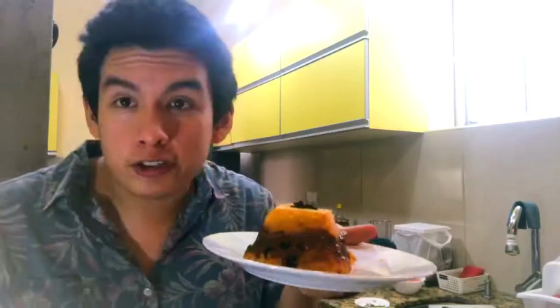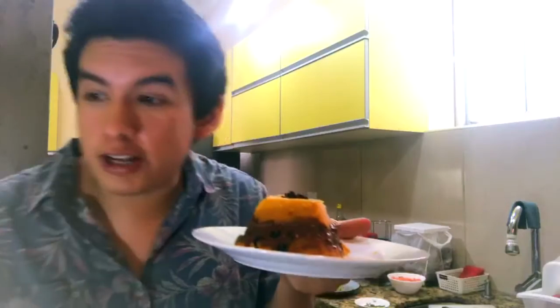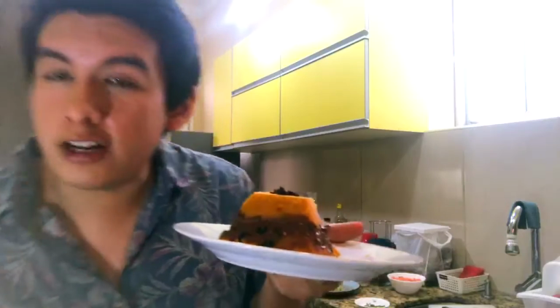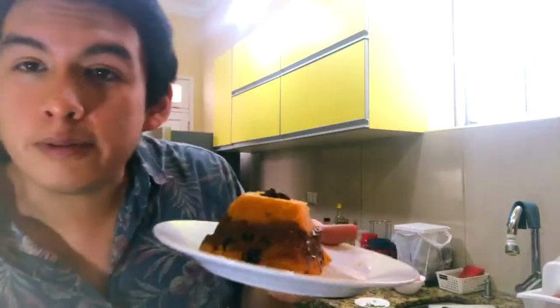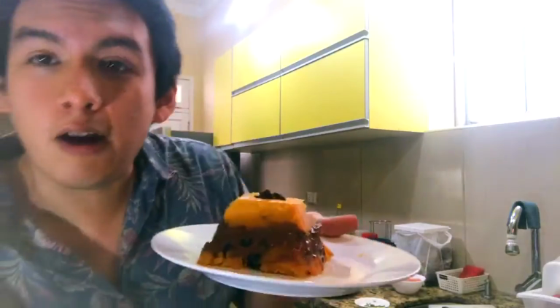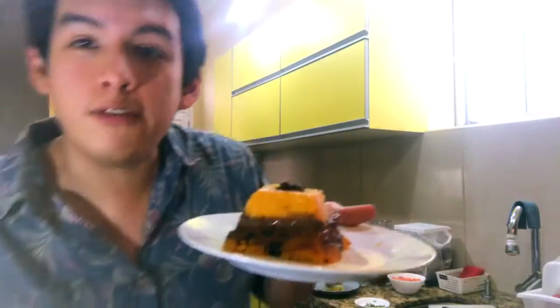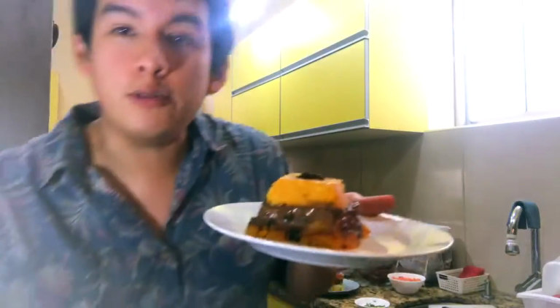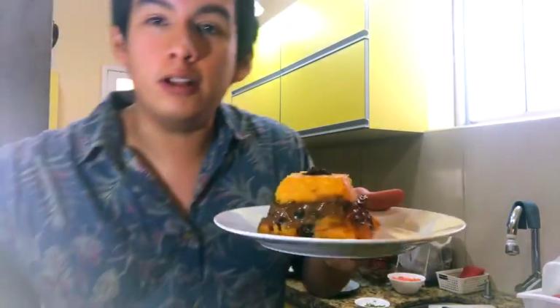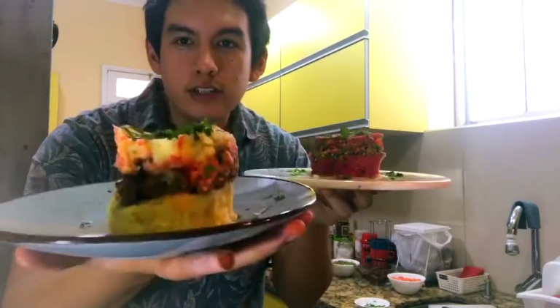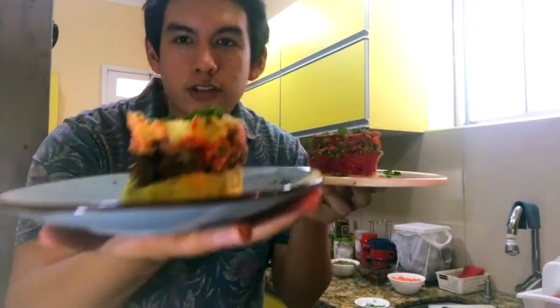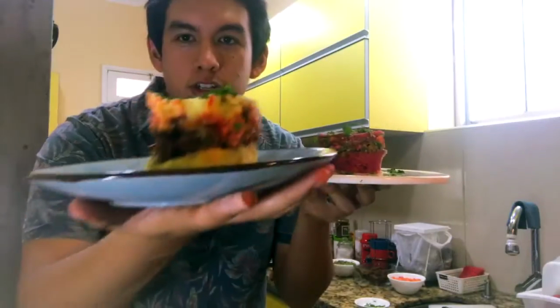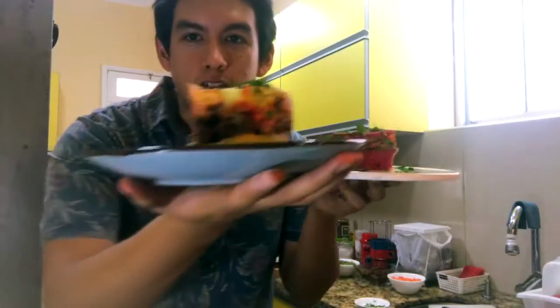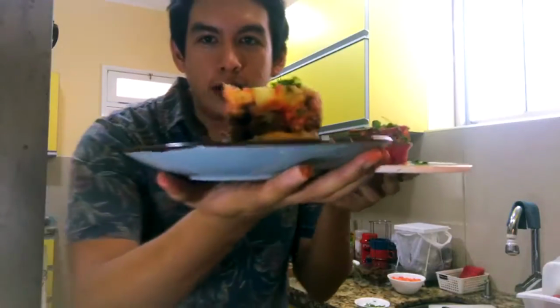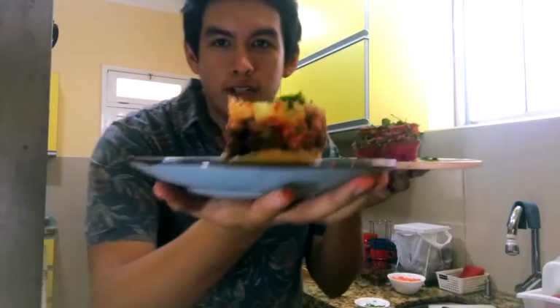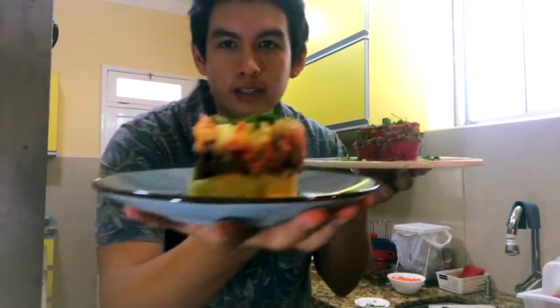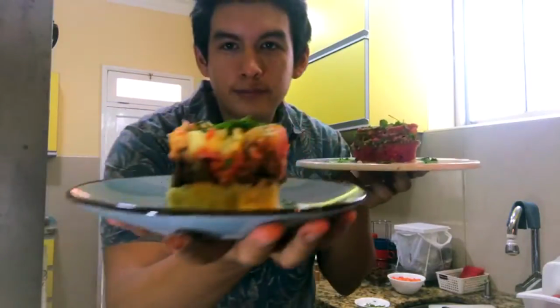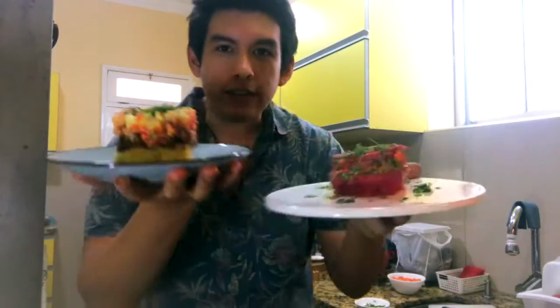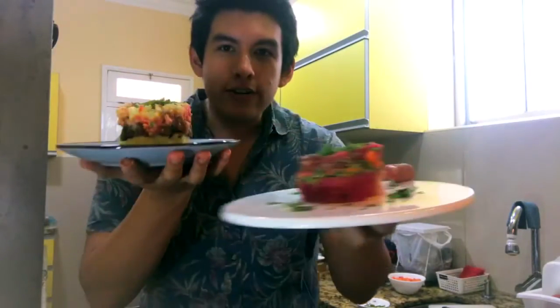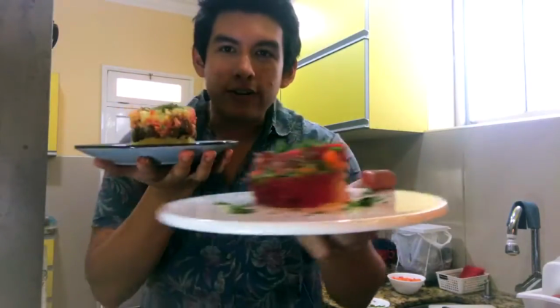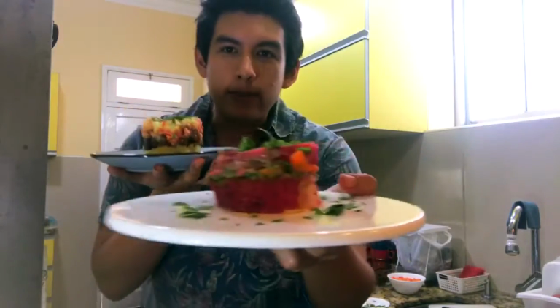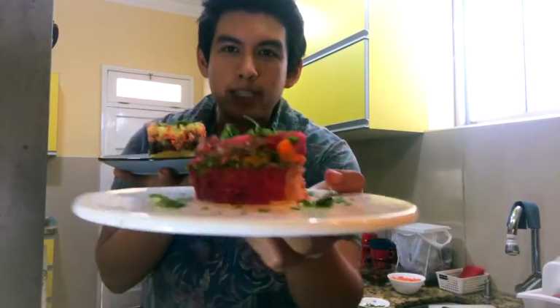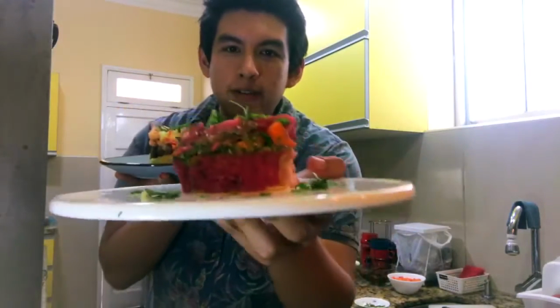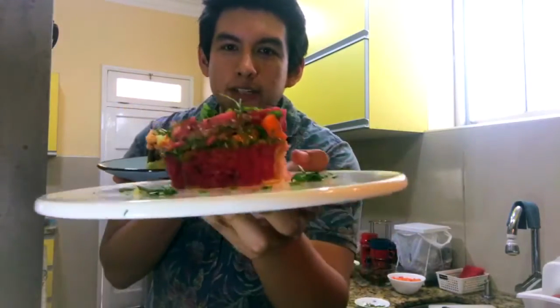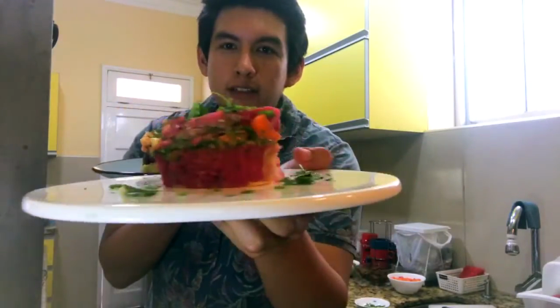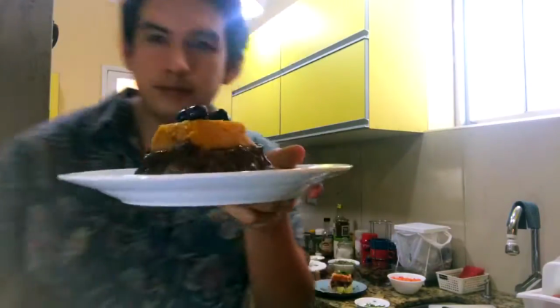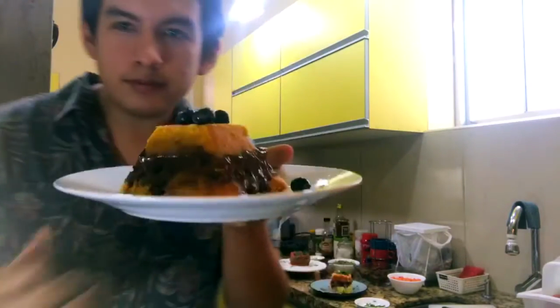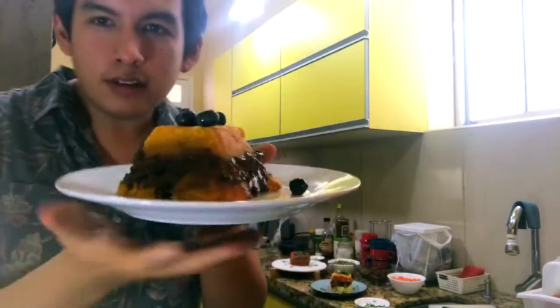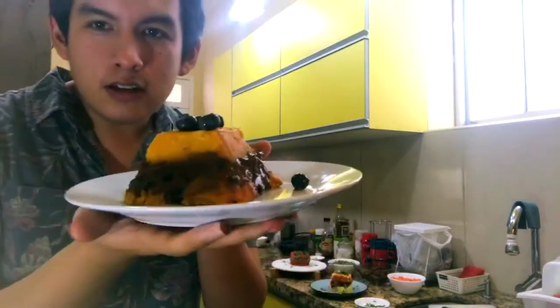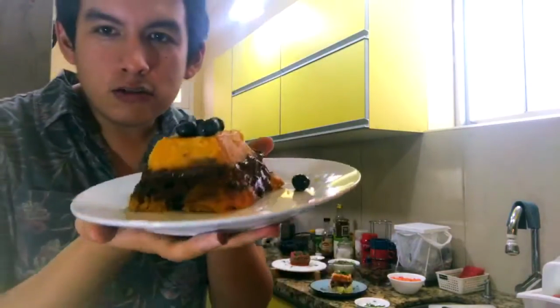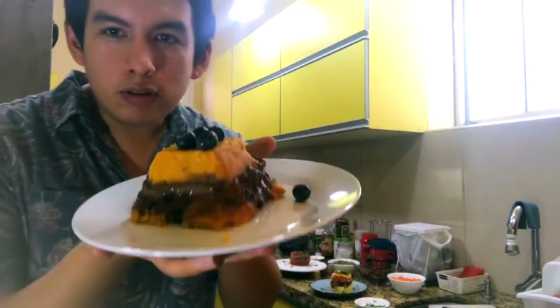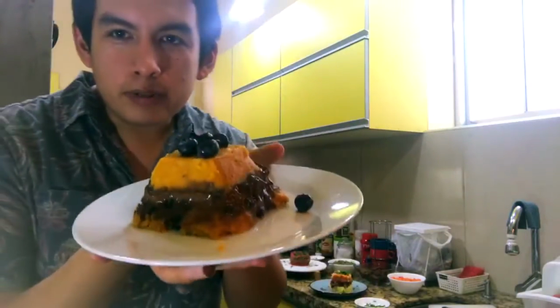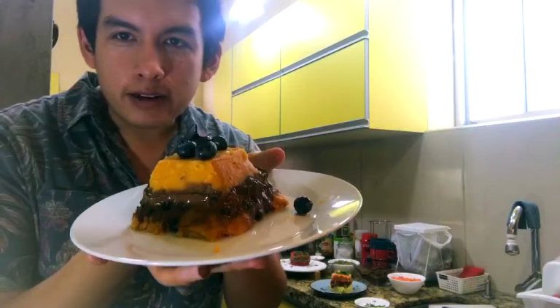Dress it up however you want. Traditional causa. Here is the big causa. Sweet potatoes.